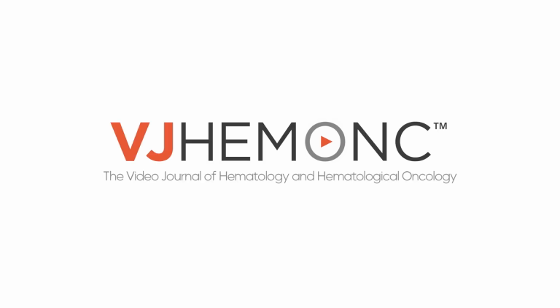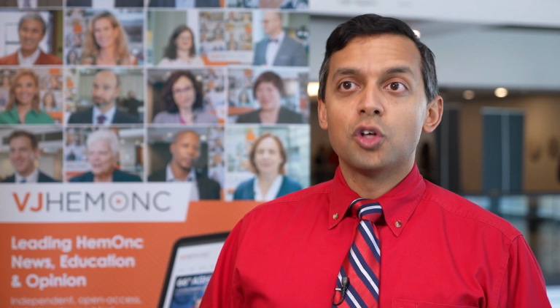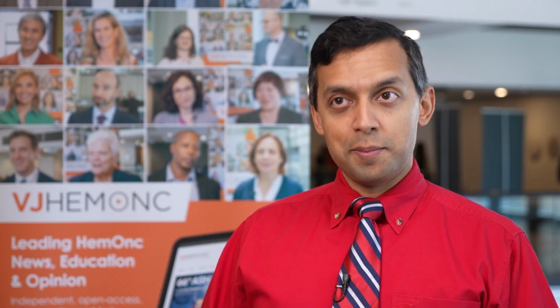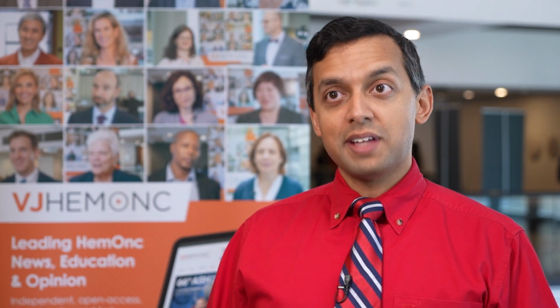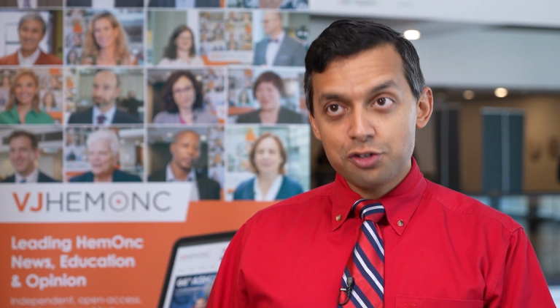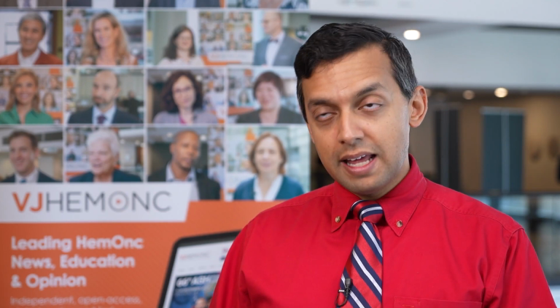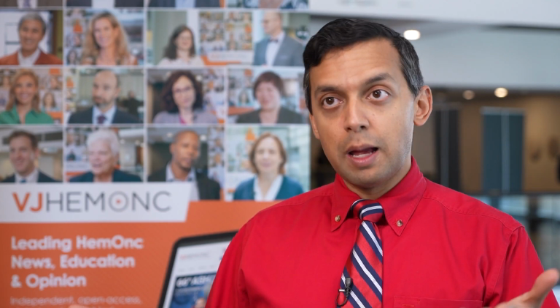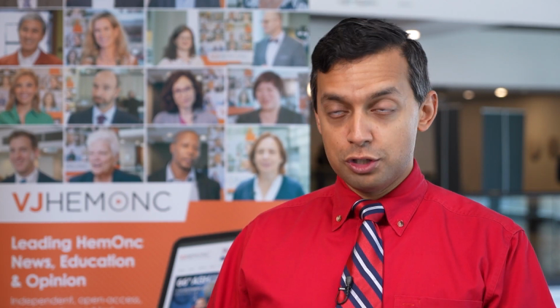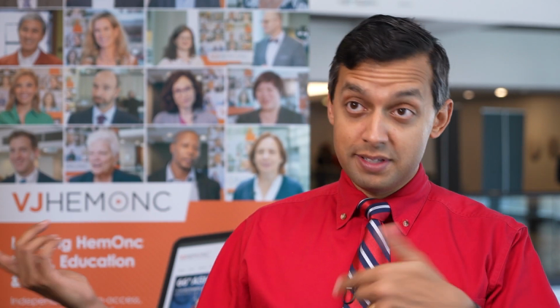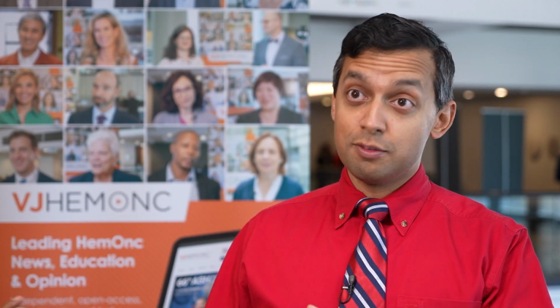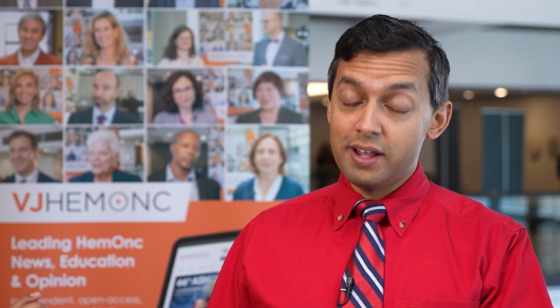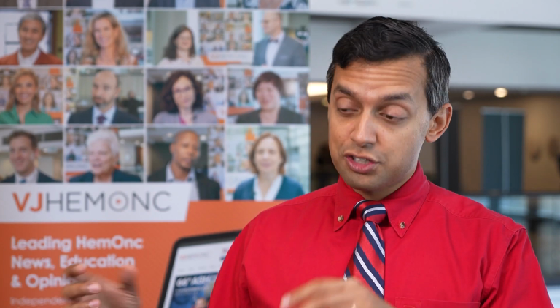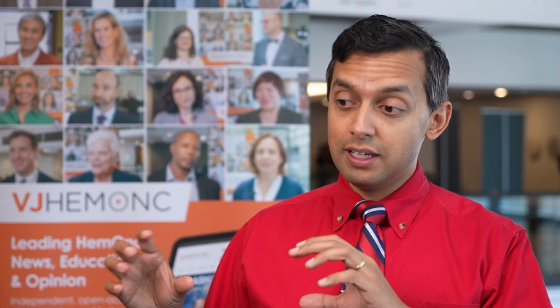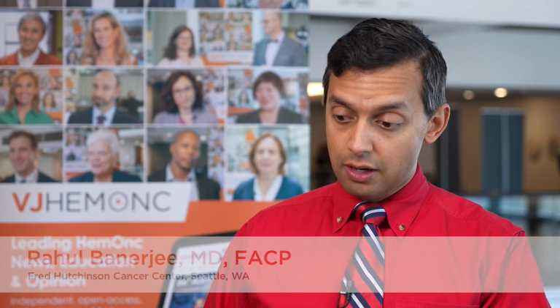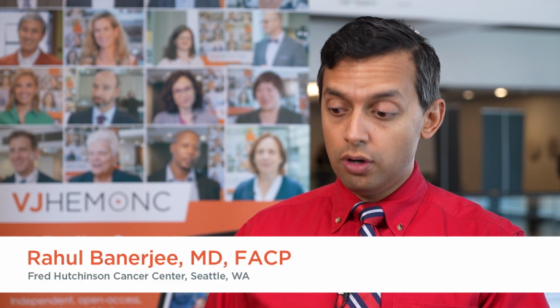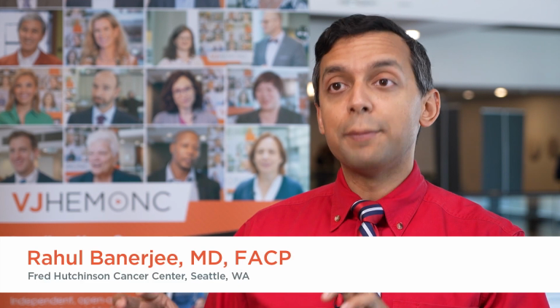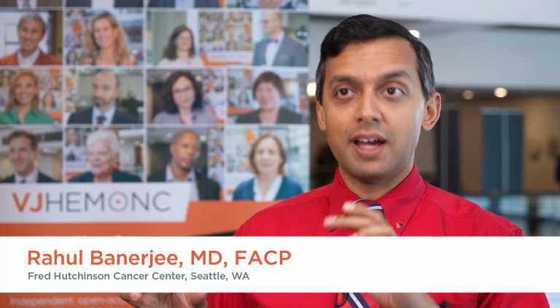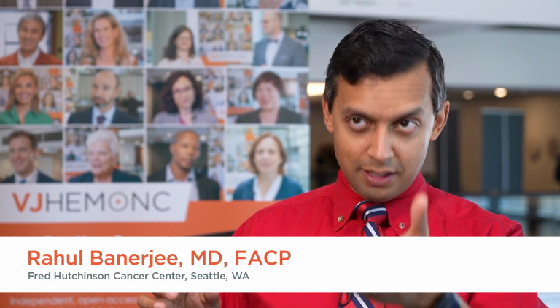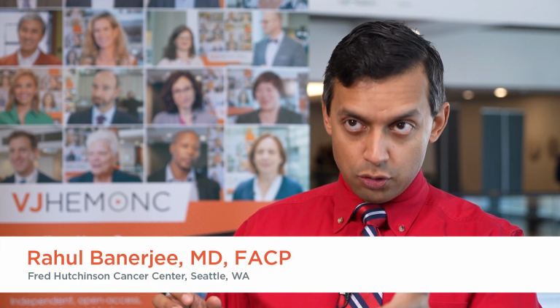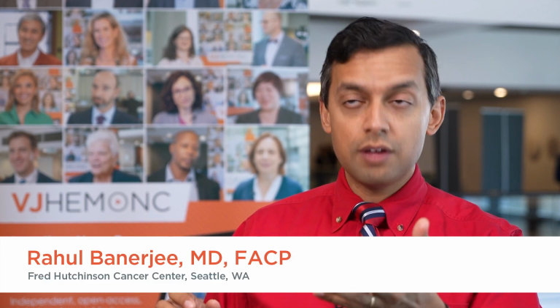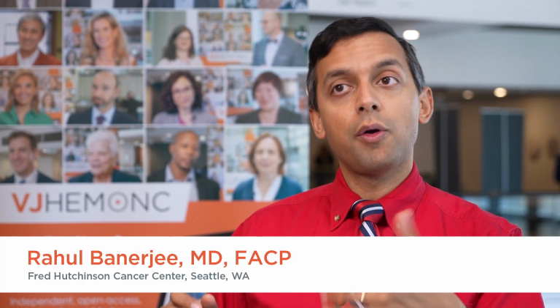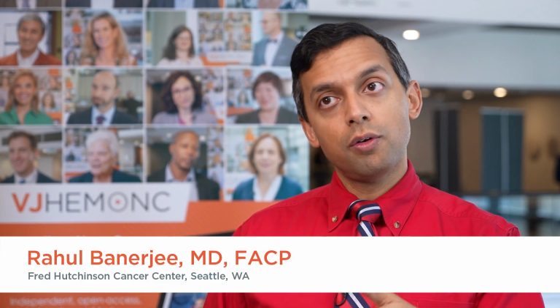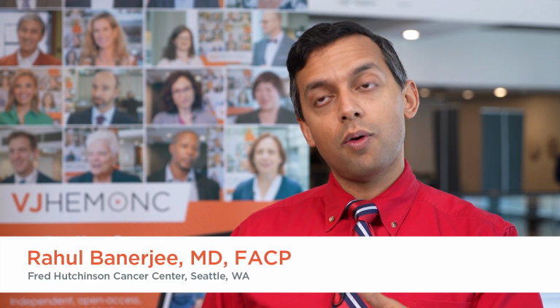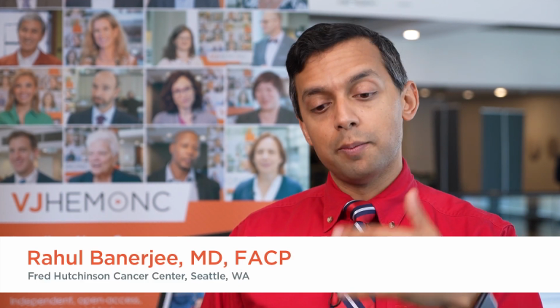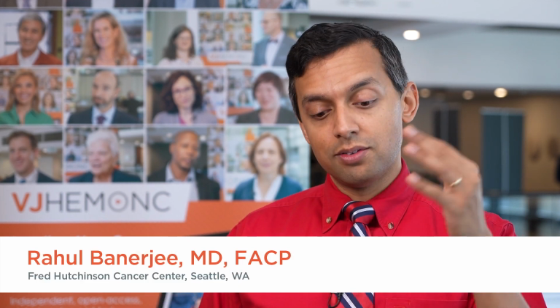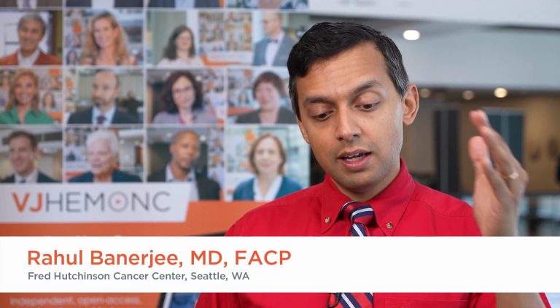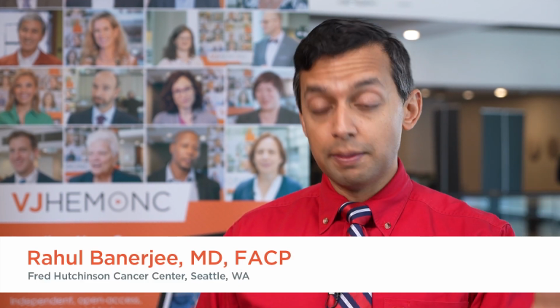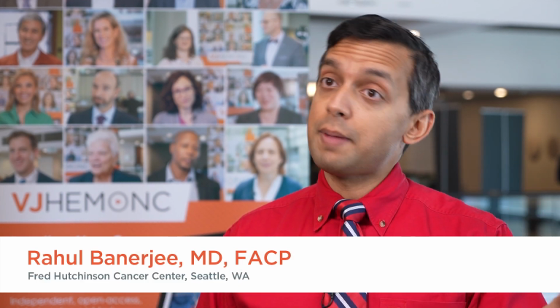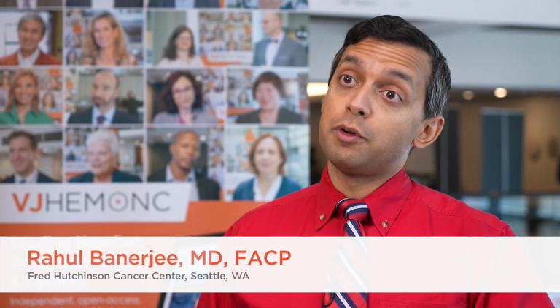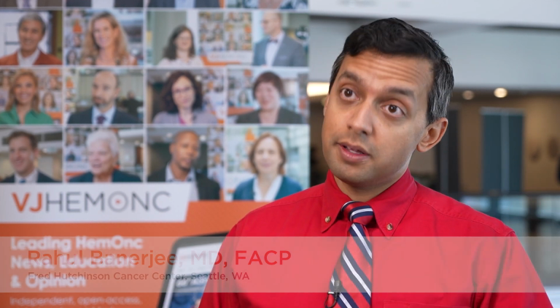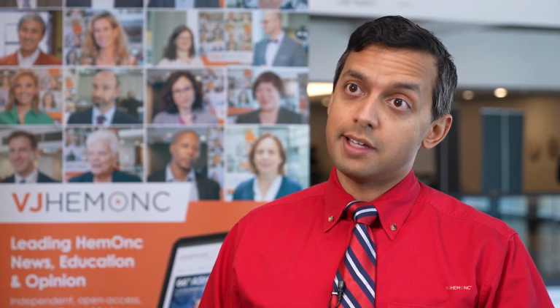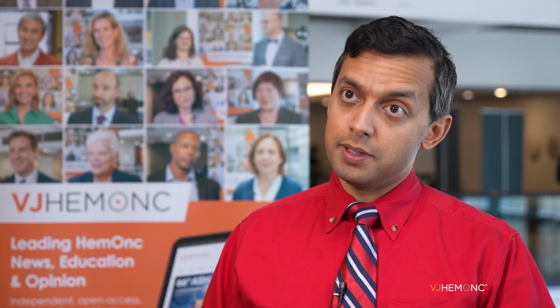I'm here at the ASH meeting and I've just presented this morning an oral abstract about 24-hour urine requirements in multiple myeloma response assessments.